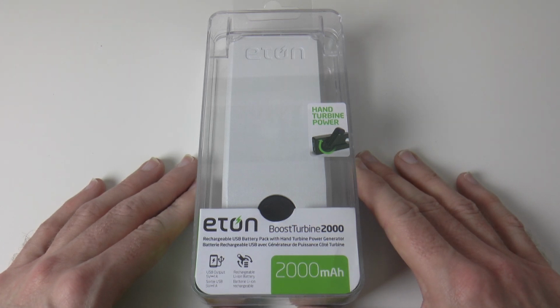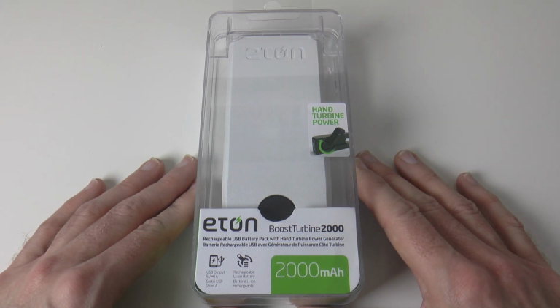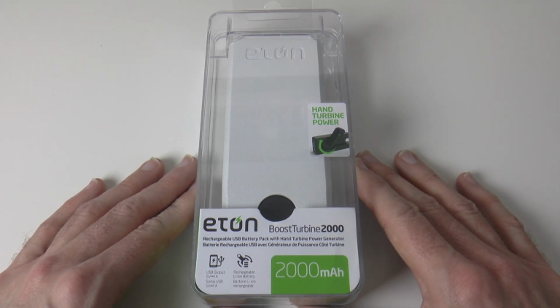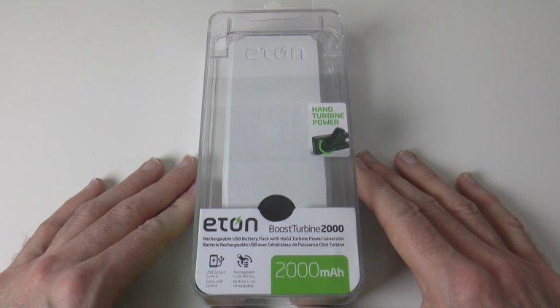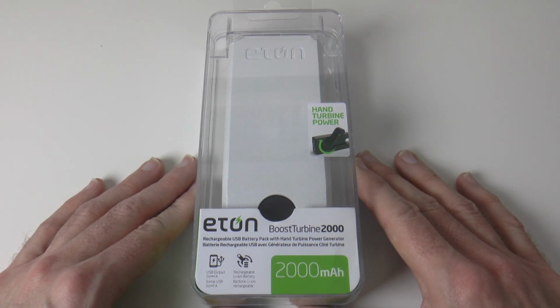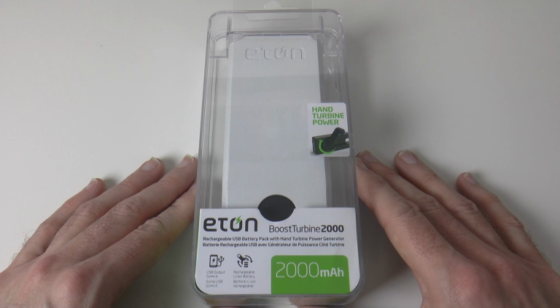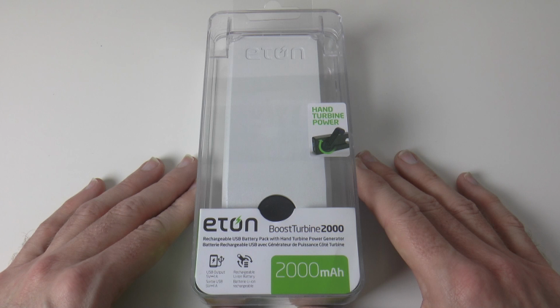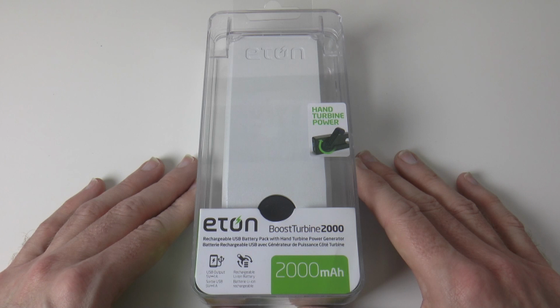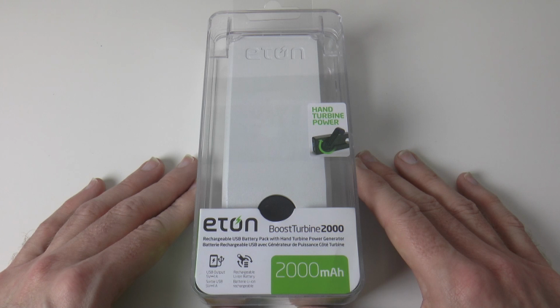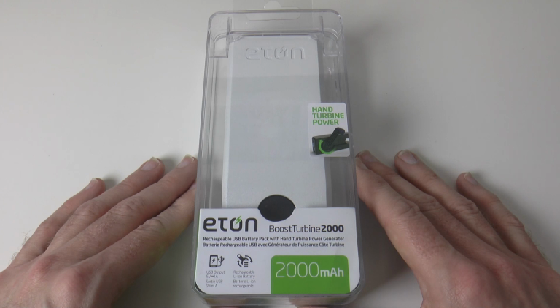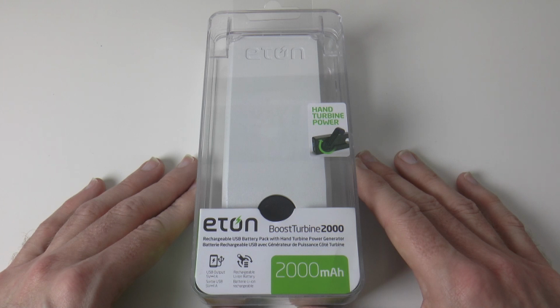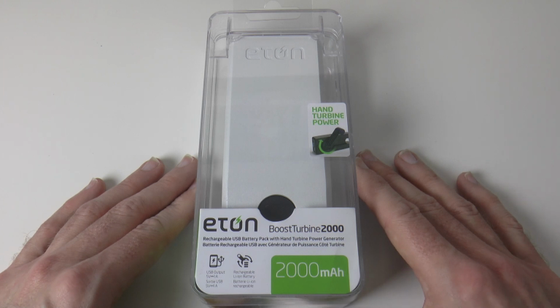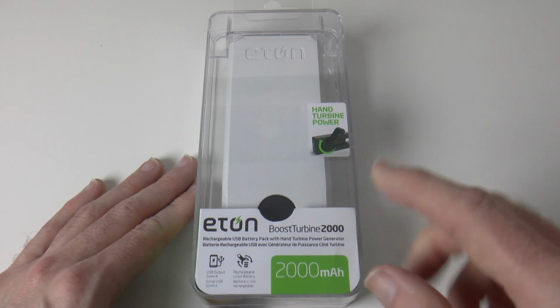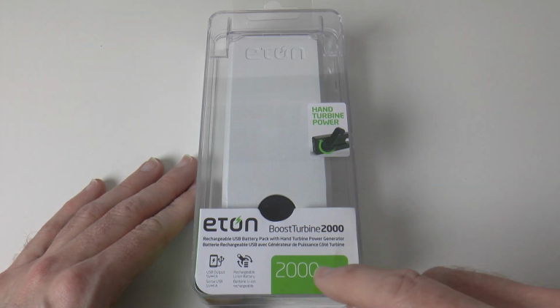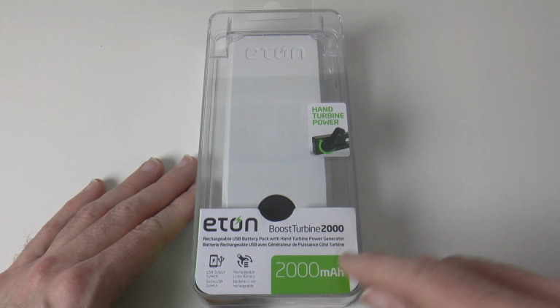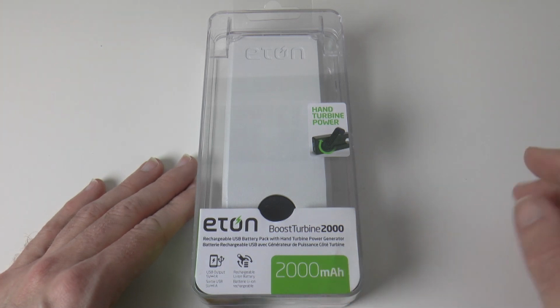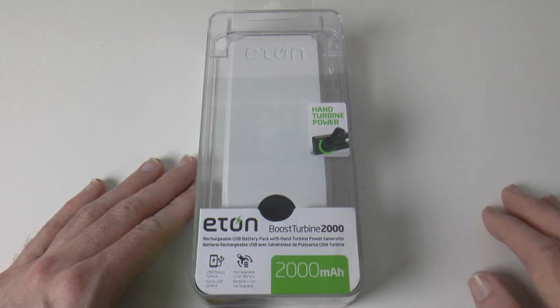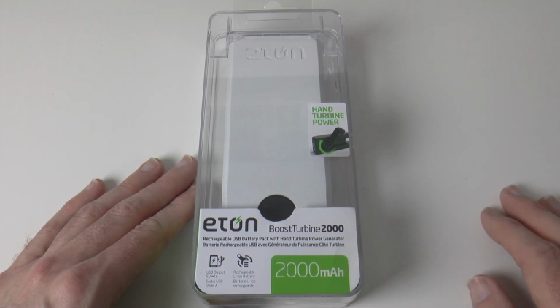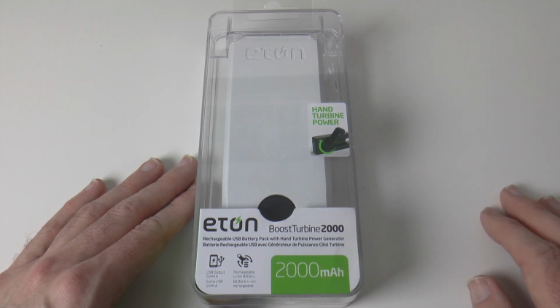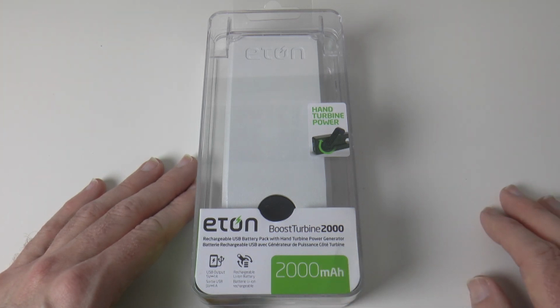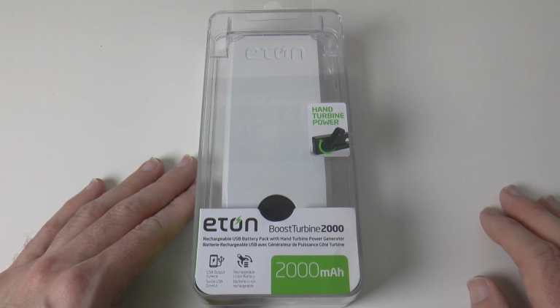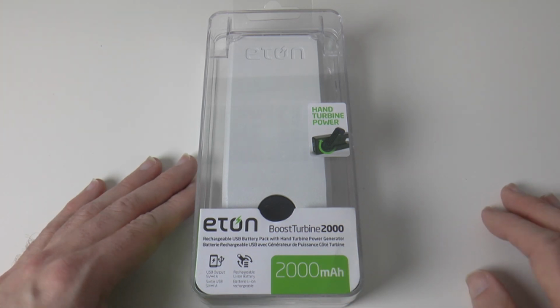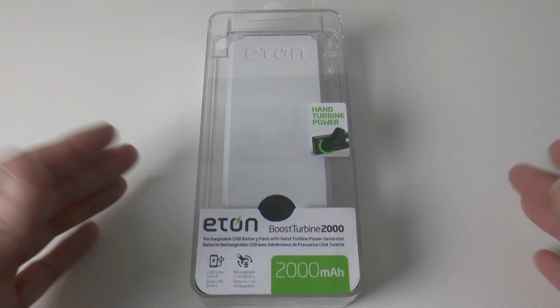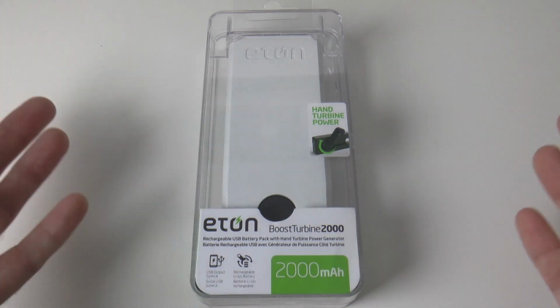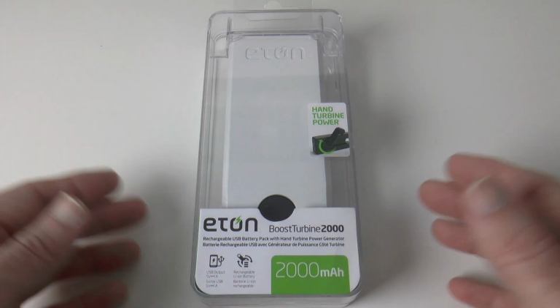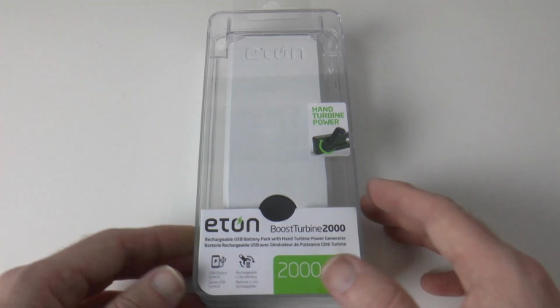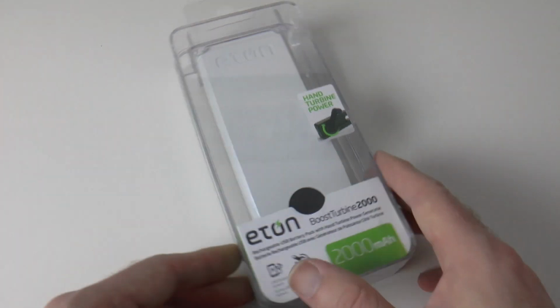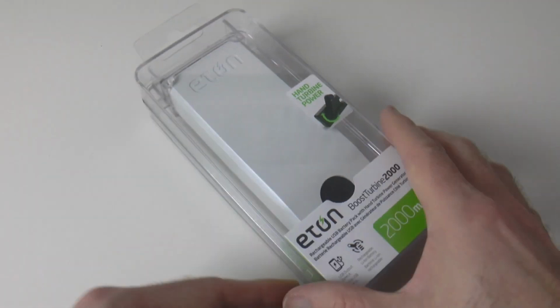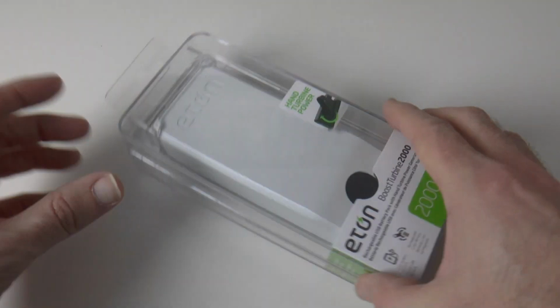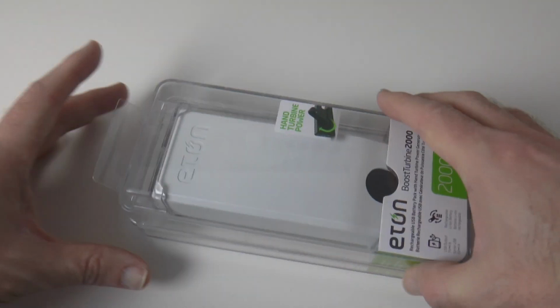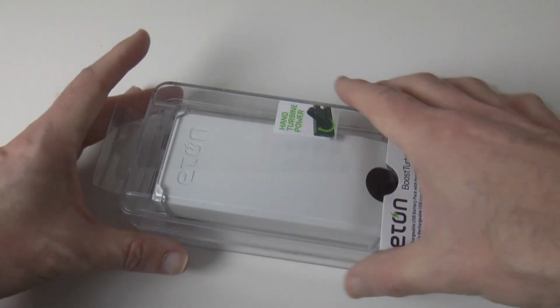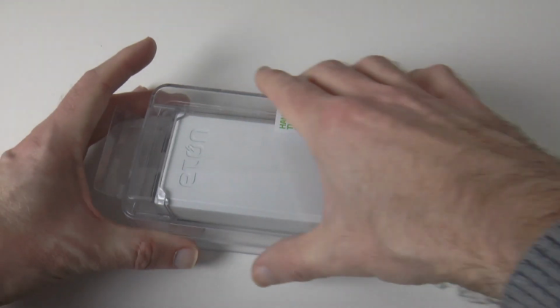It's got an output of 5 volt 1 amp, a 2000 milliamp hour battery, and it's available in white or black.